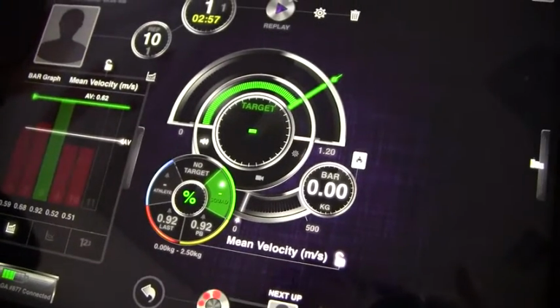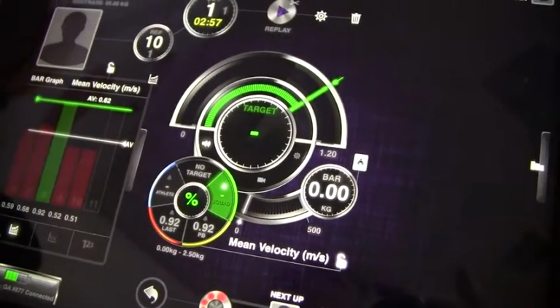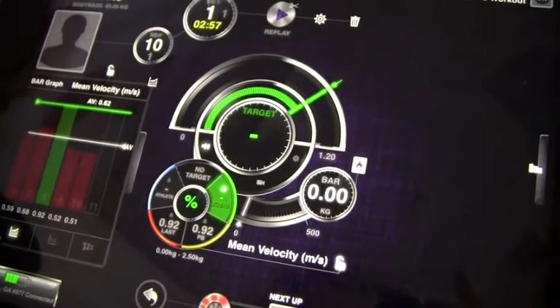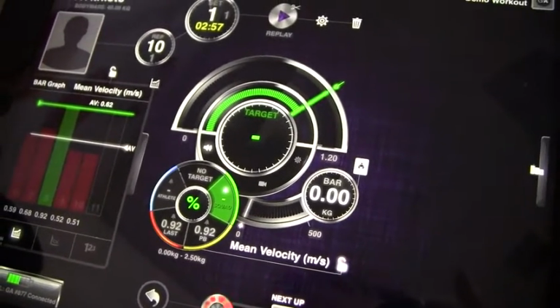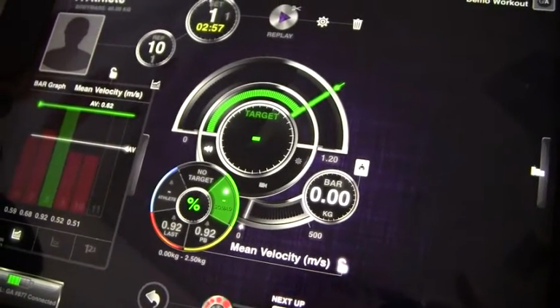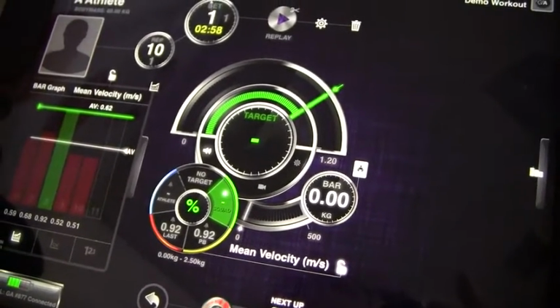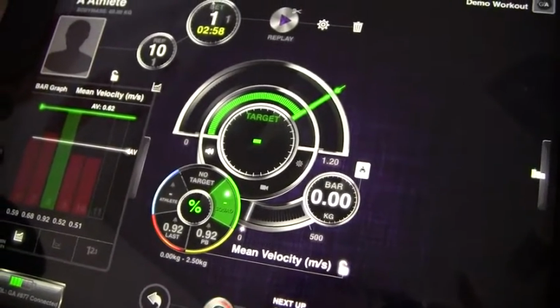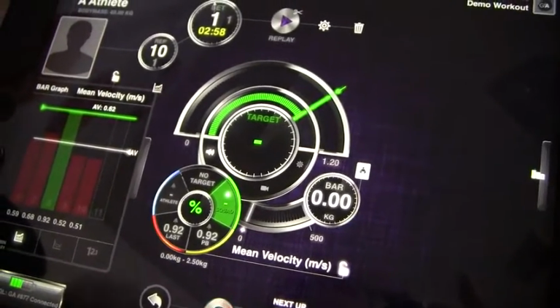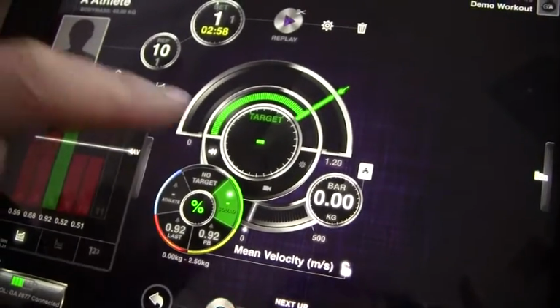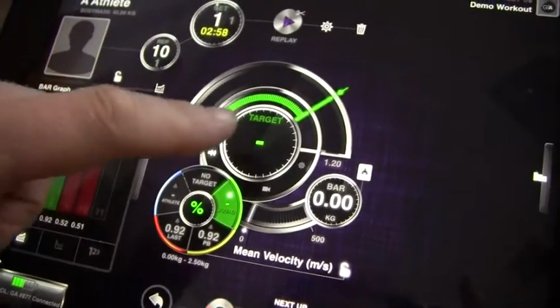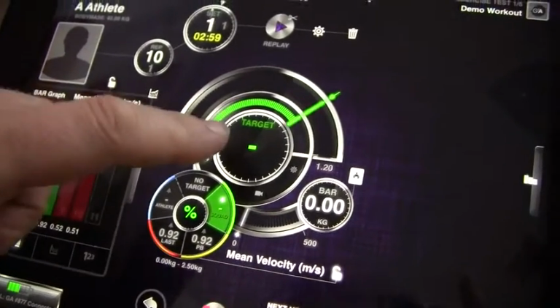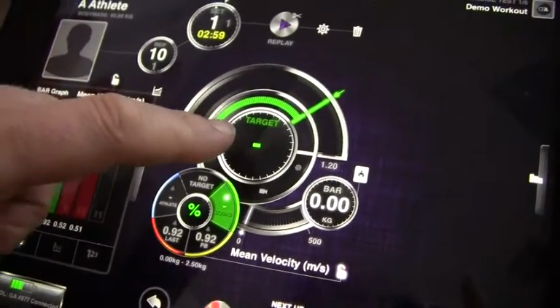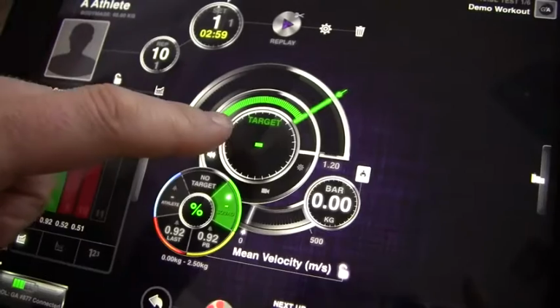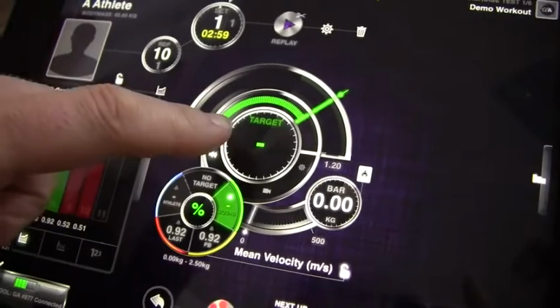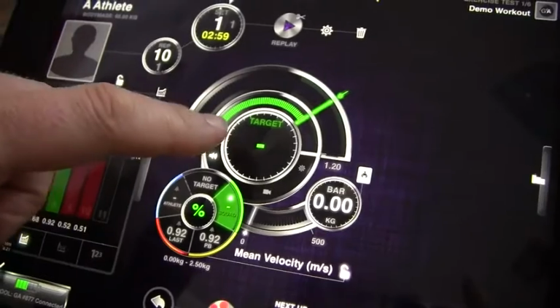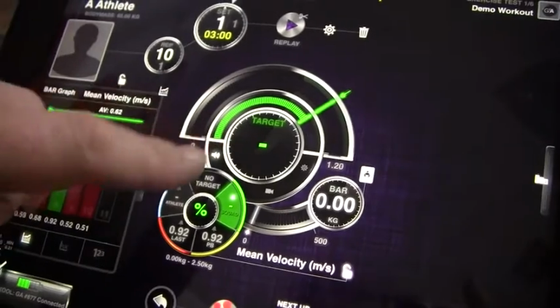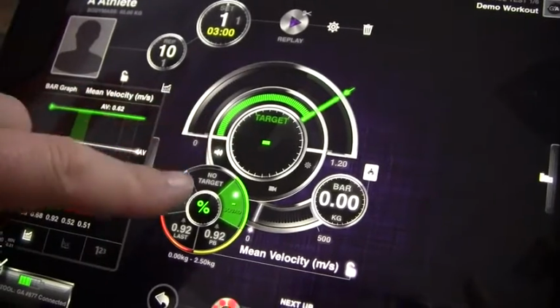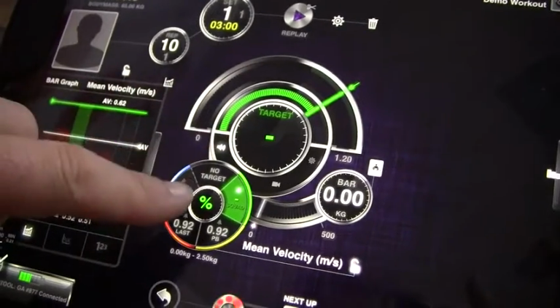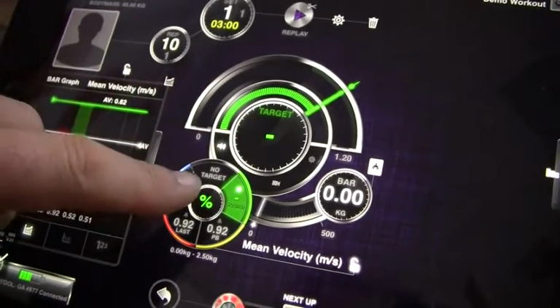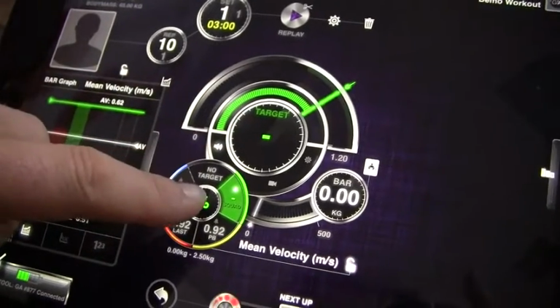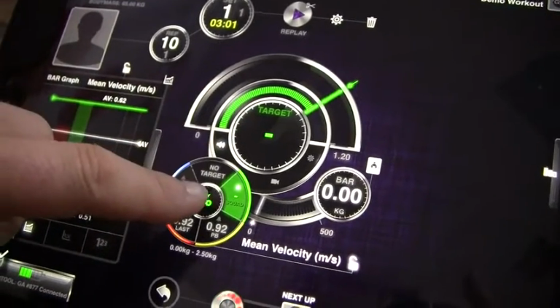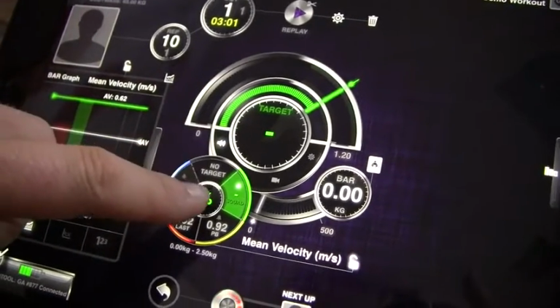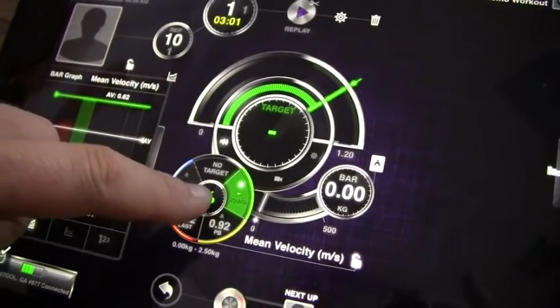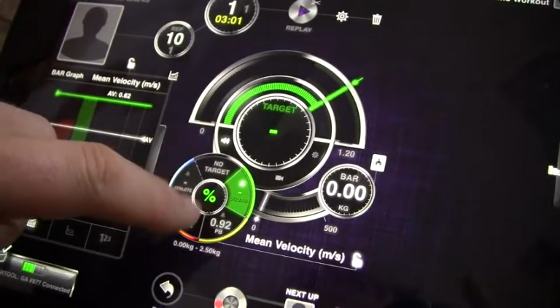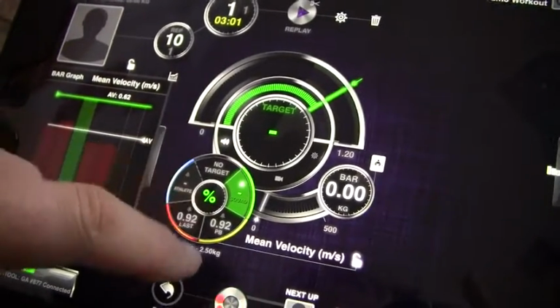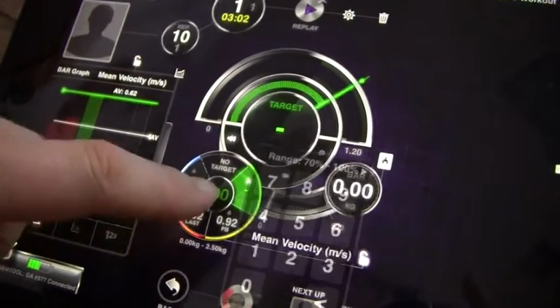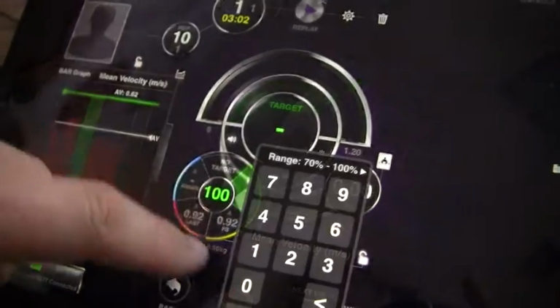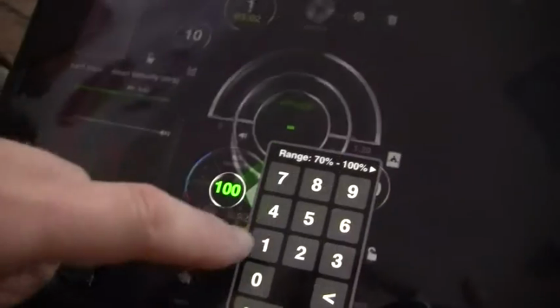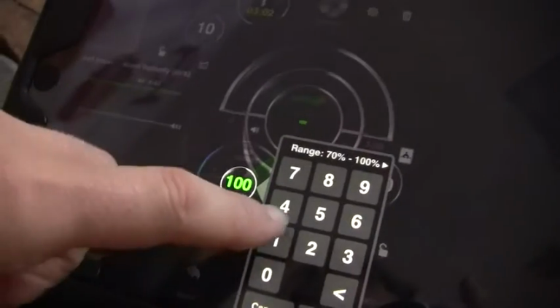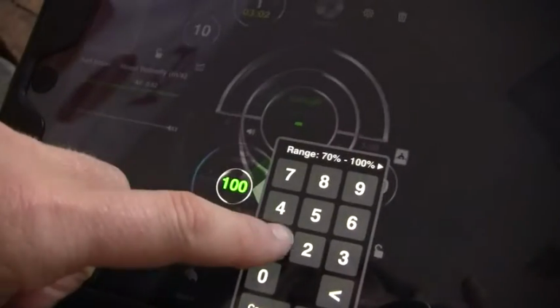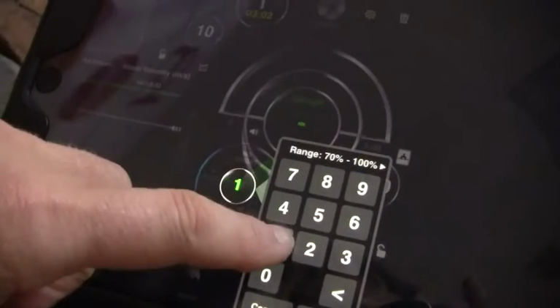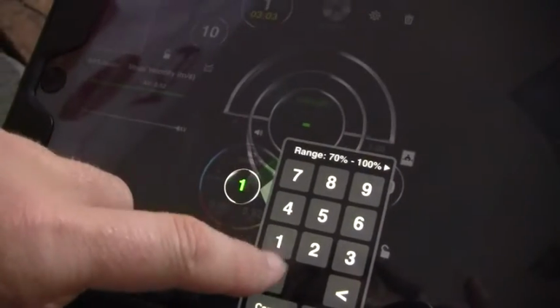Either way, you want to make sure that you don't have a target set, and that you want the percentage to be at 100.